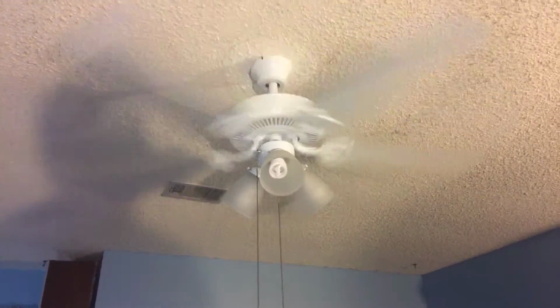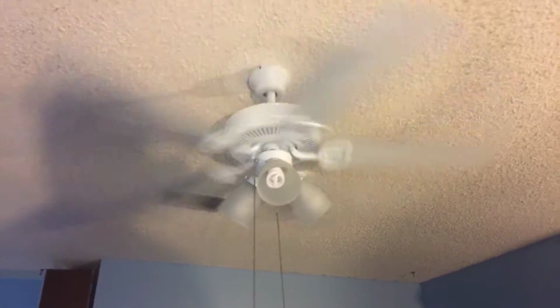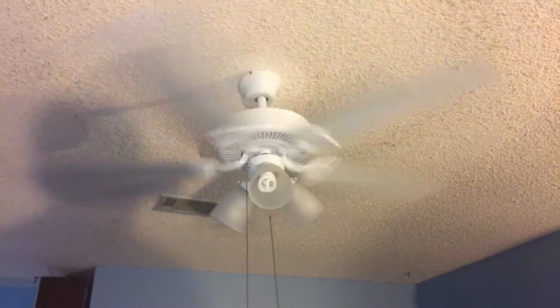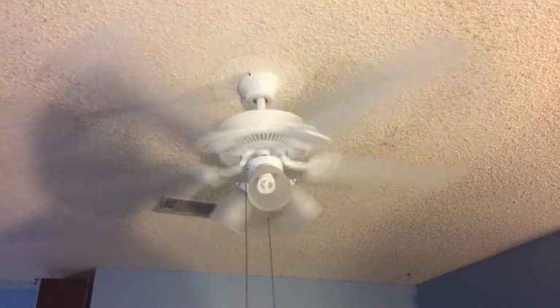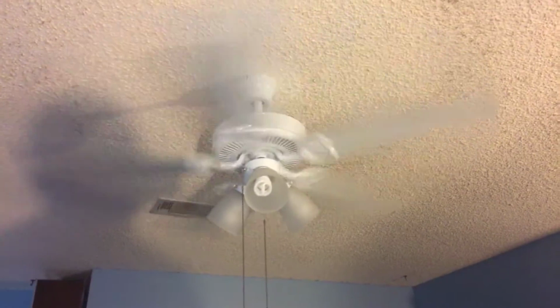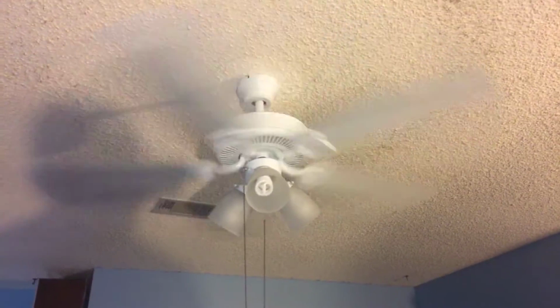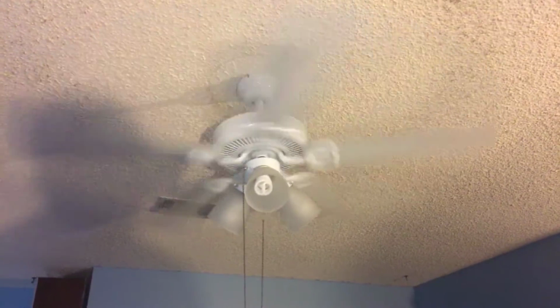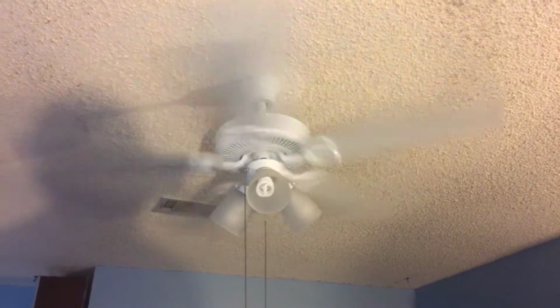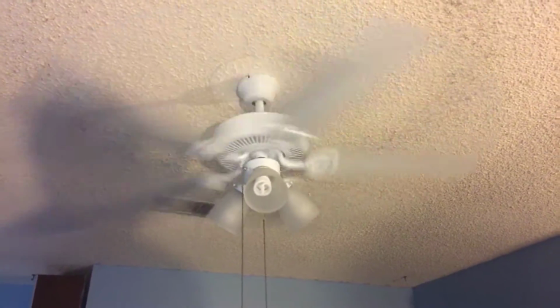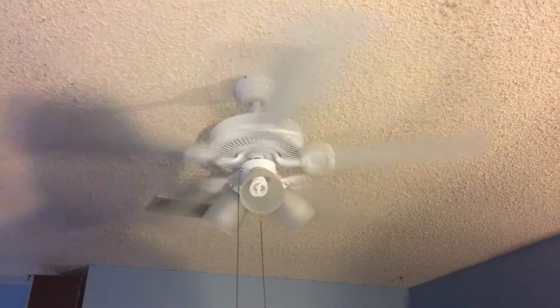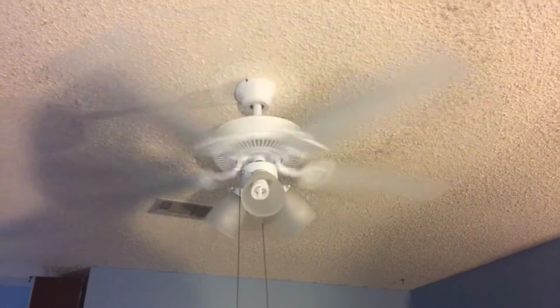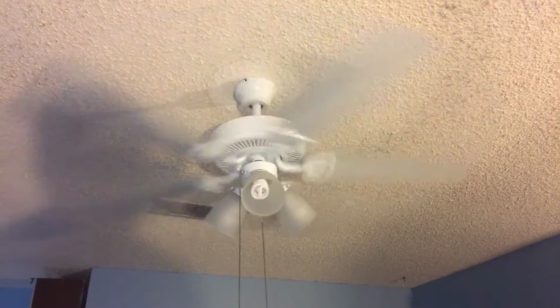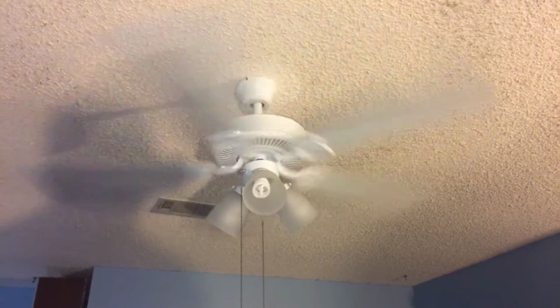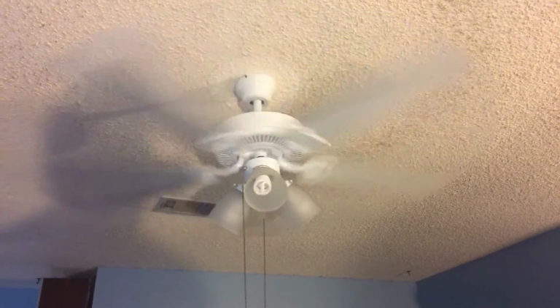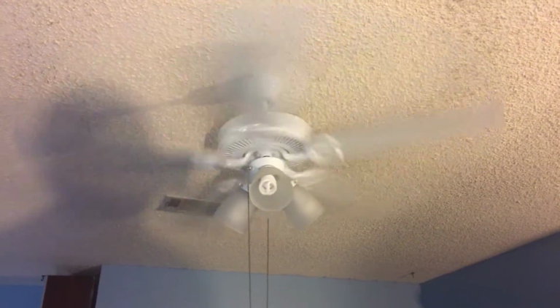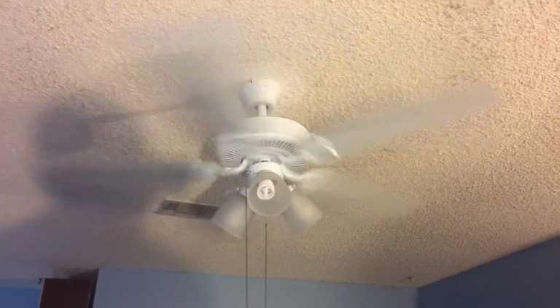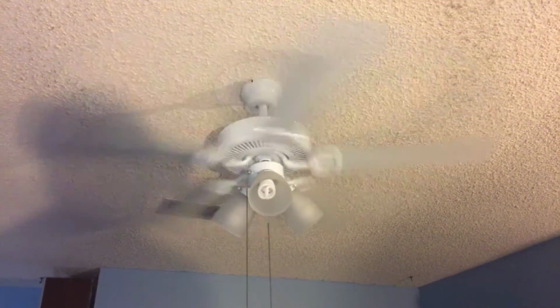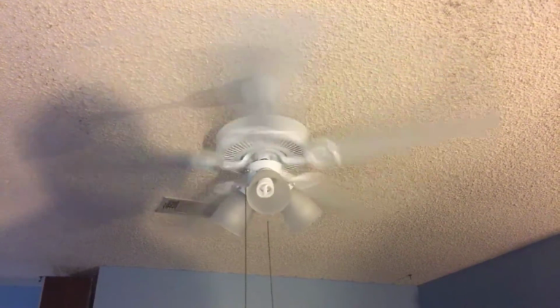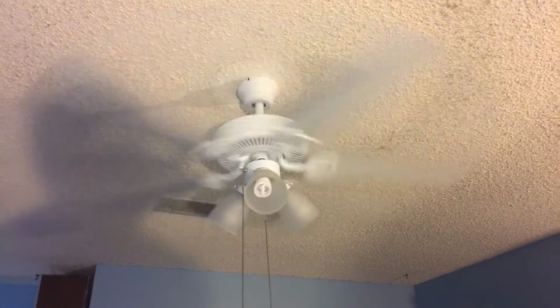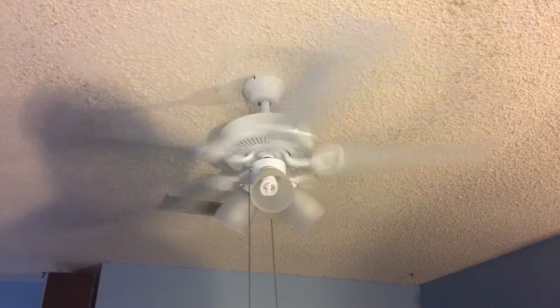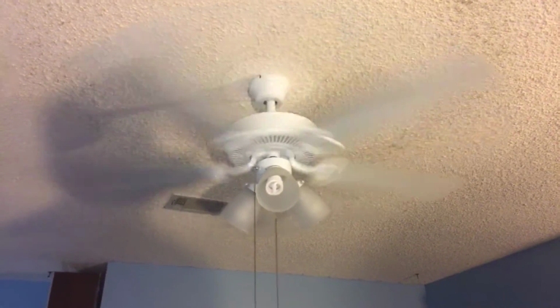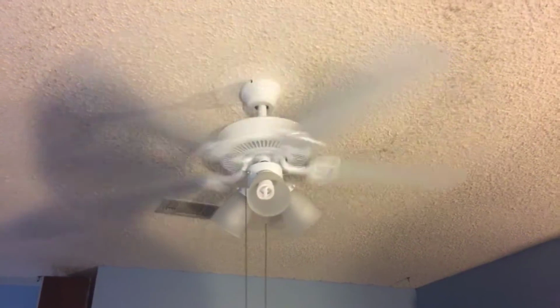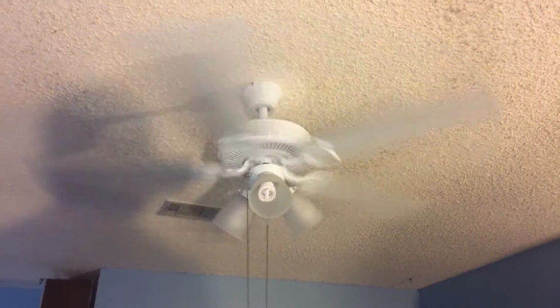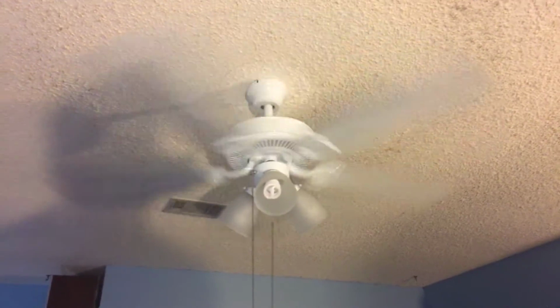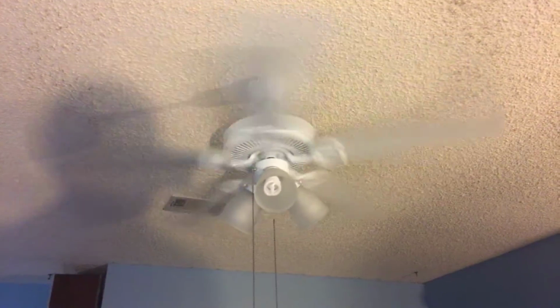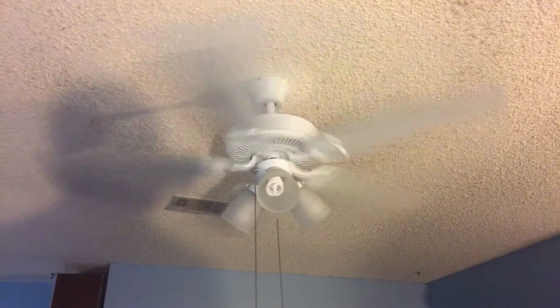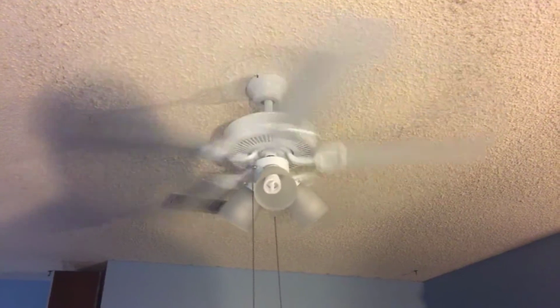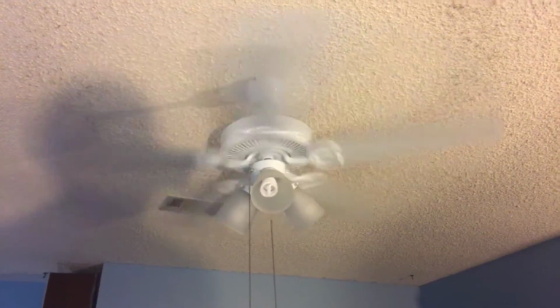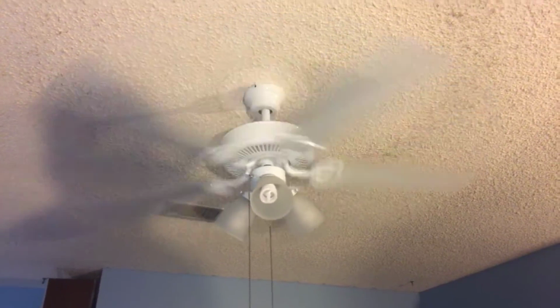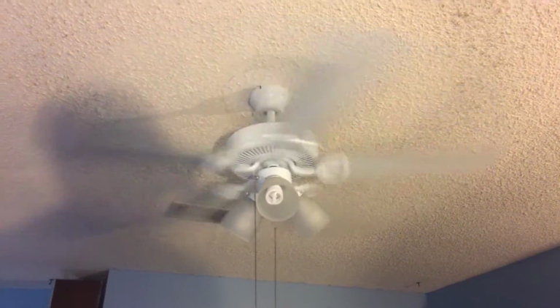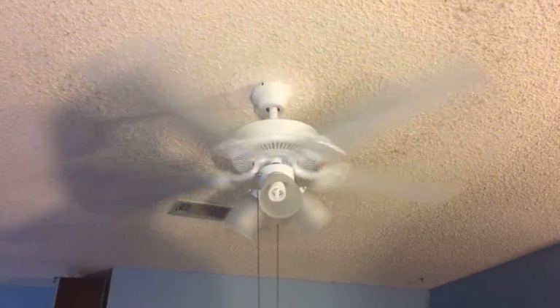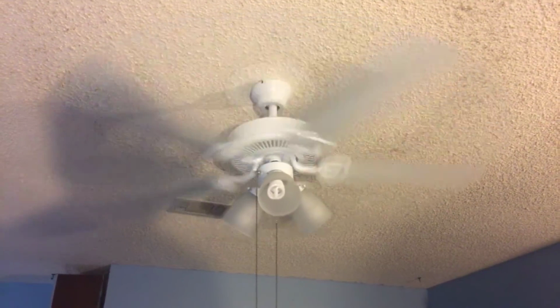The Hampton Bay Brookhurst ceiling fan — it is a 52 inch model running on high speed.